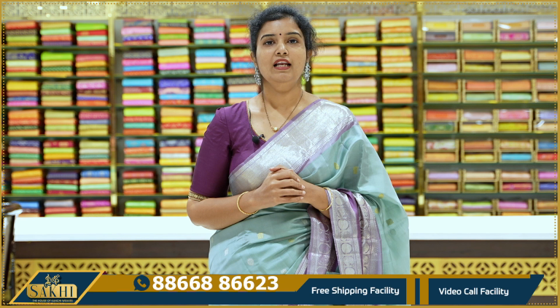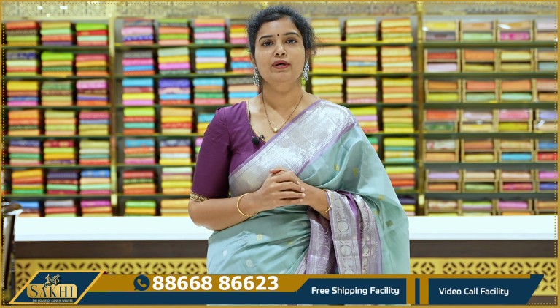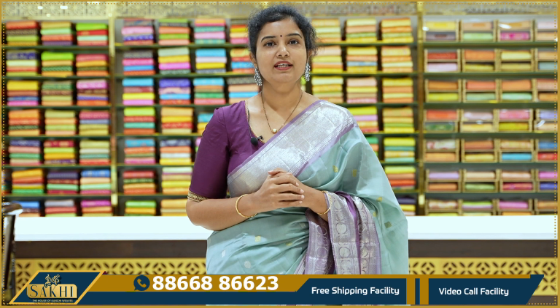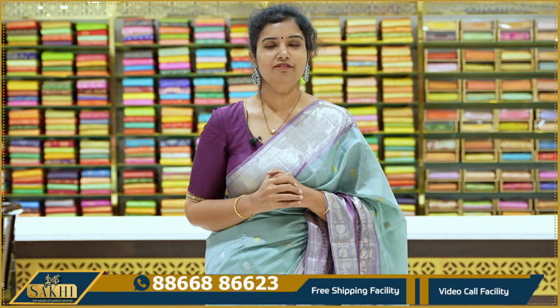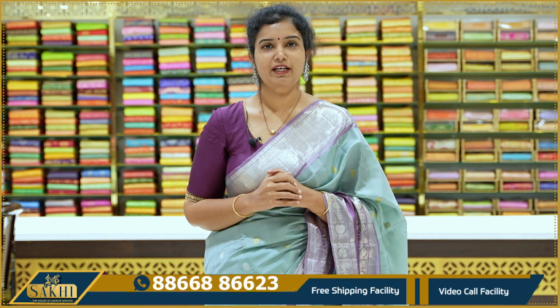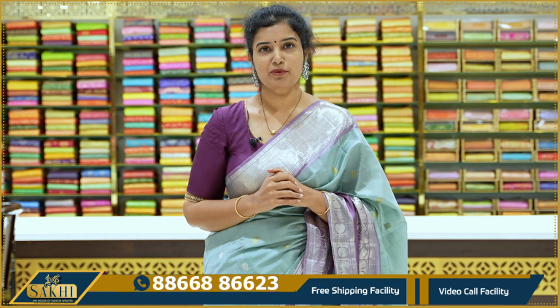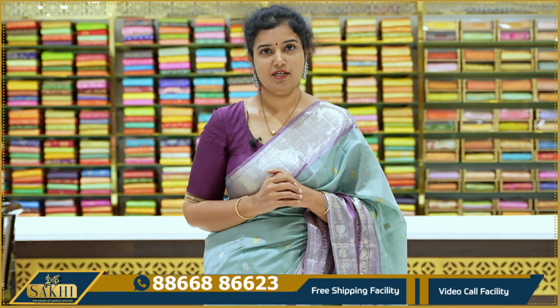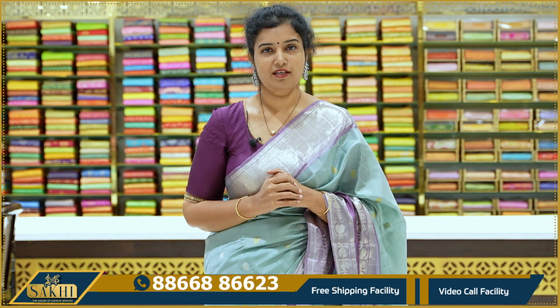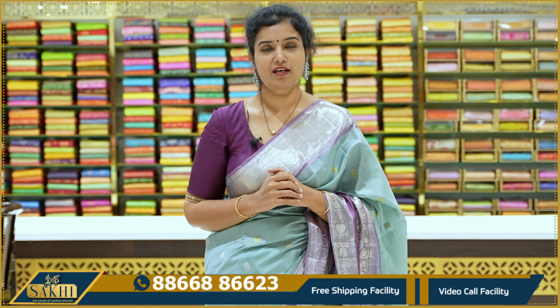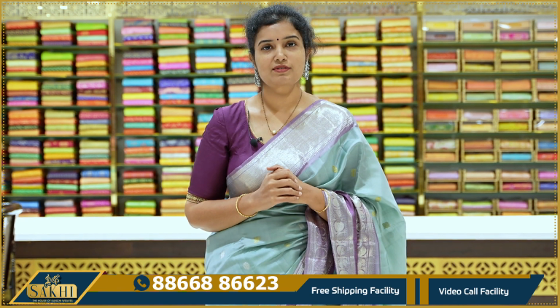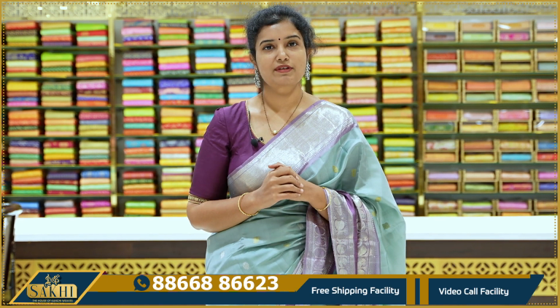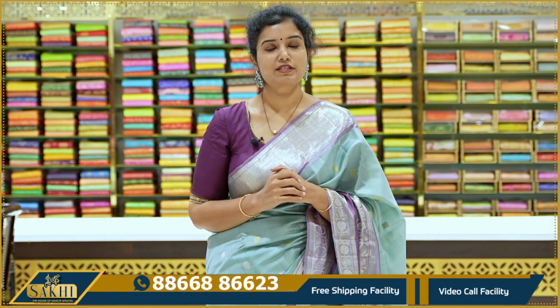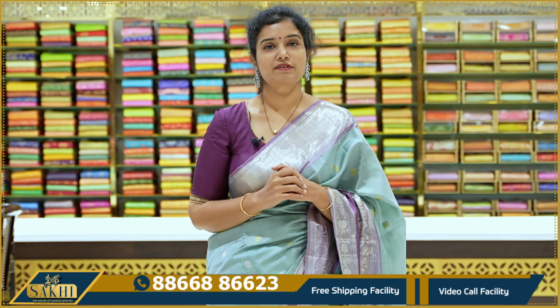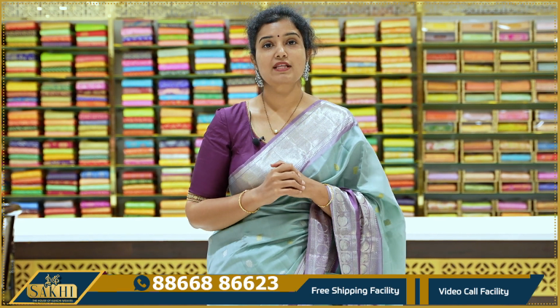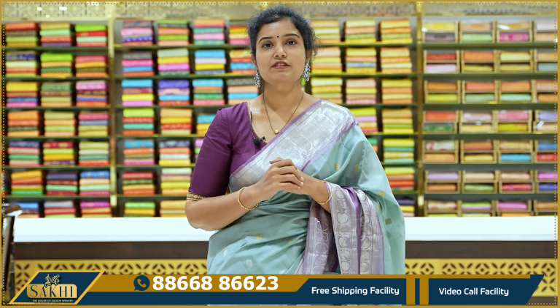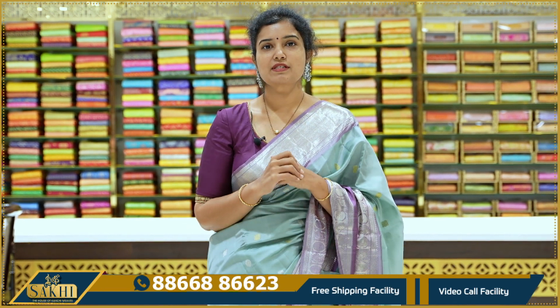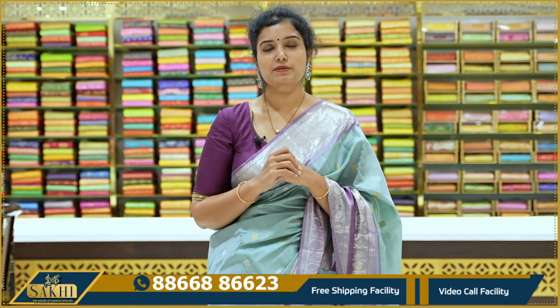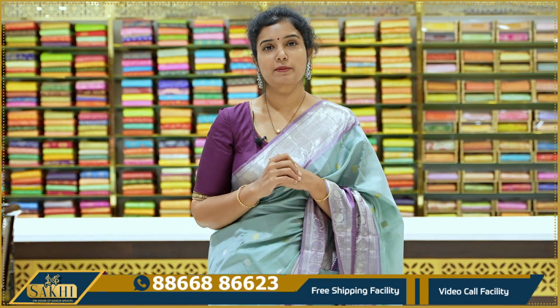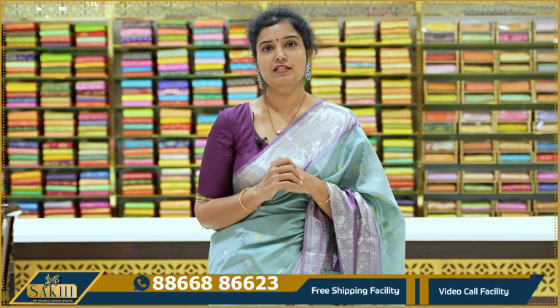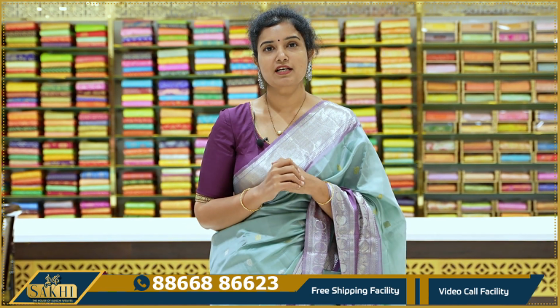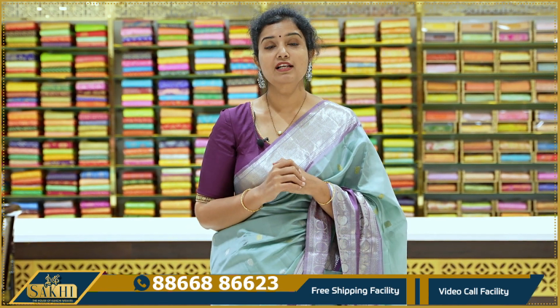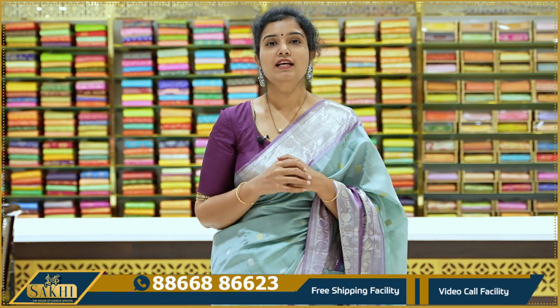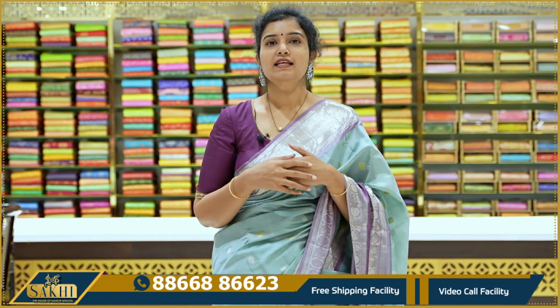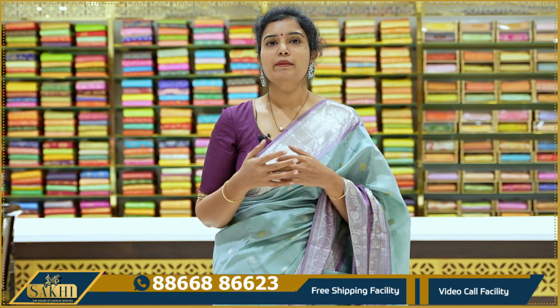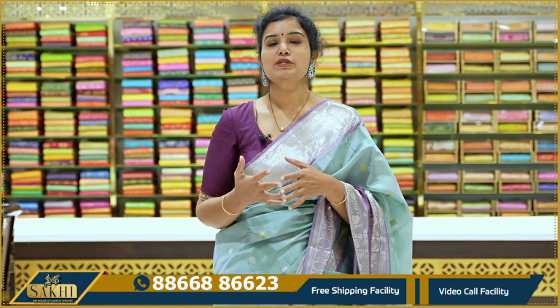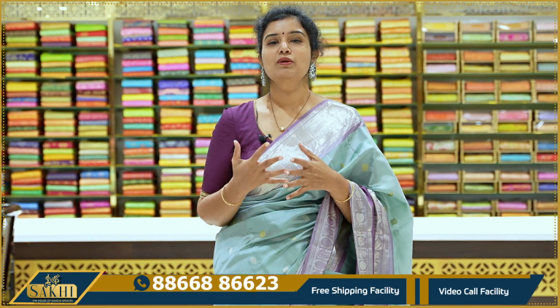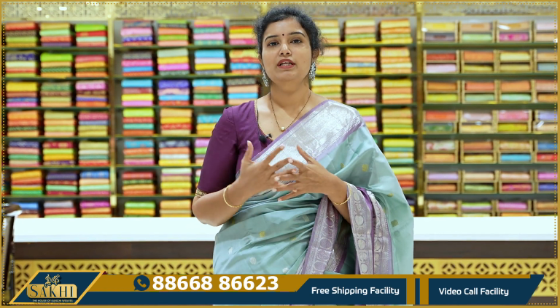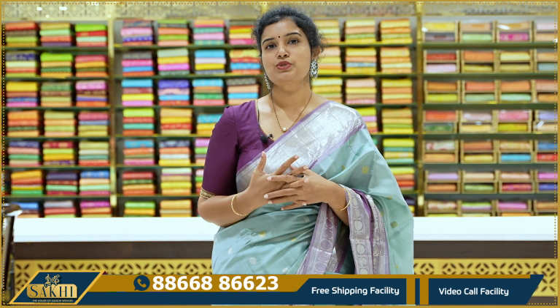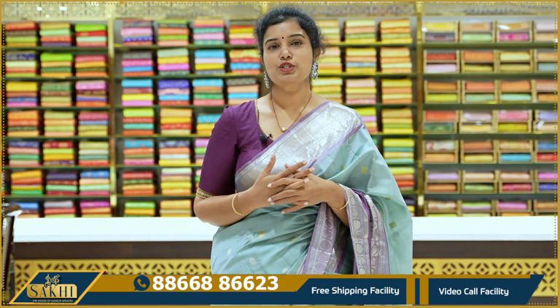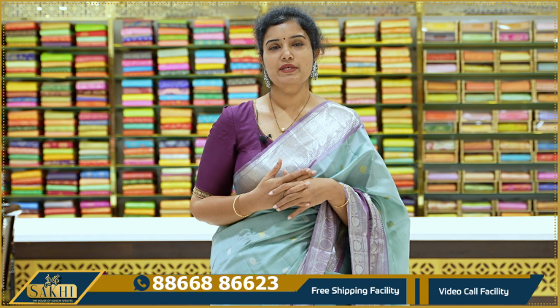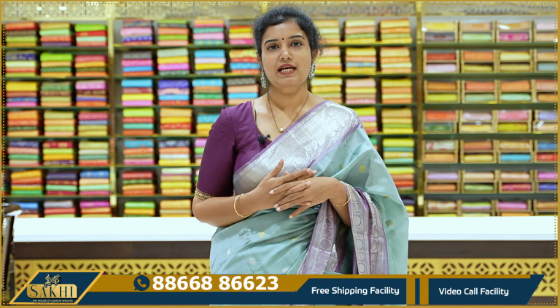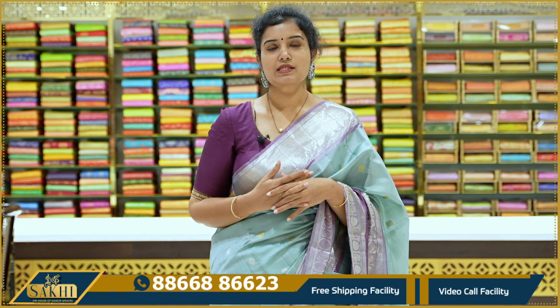Hello and welcome to Saki. I am the House of Kanchi Viz. Thanks for subscribing to our channel. In this episode, I am going to show you the sari.